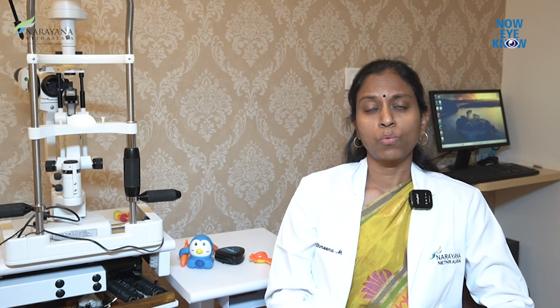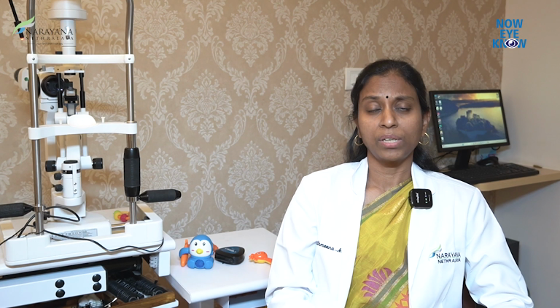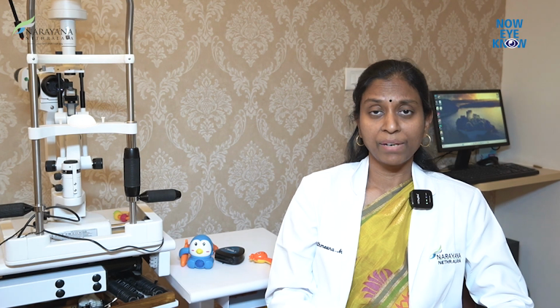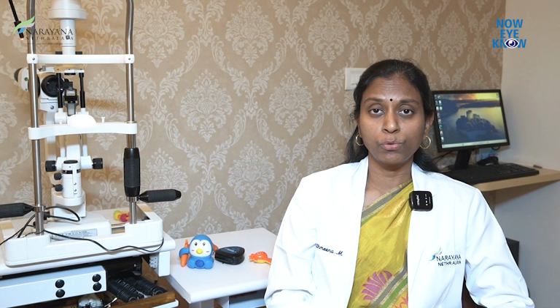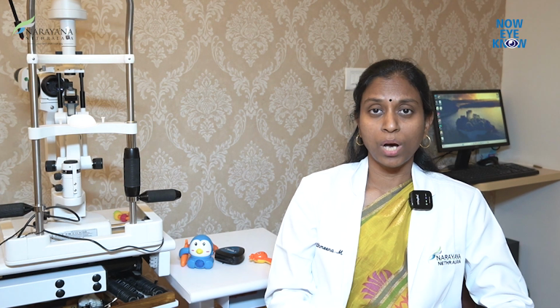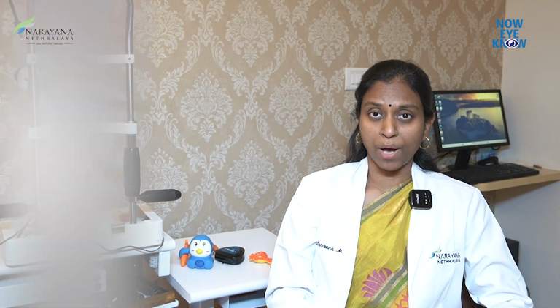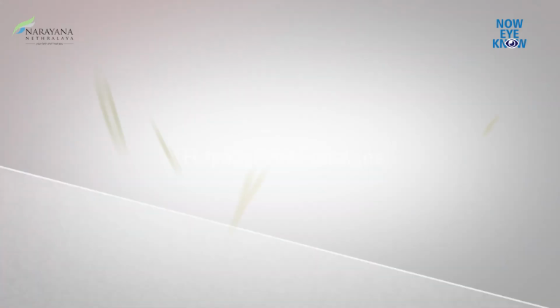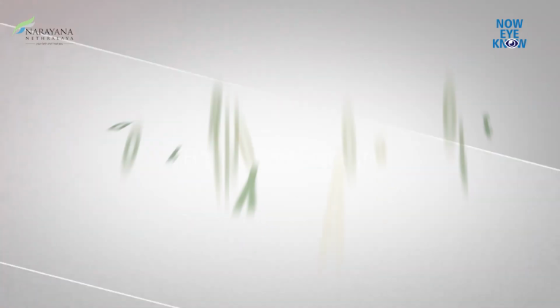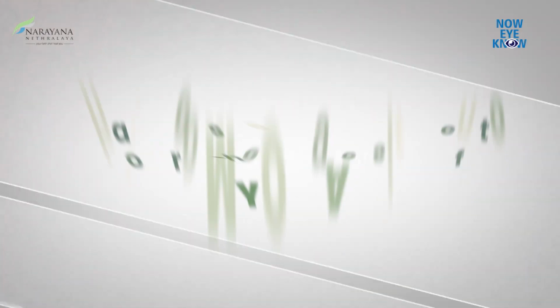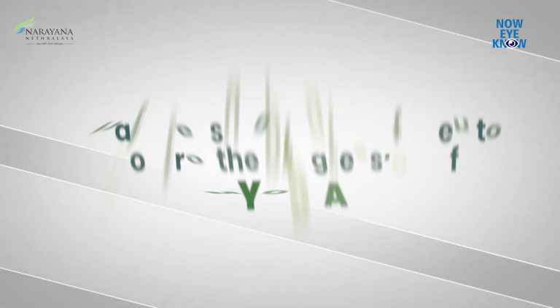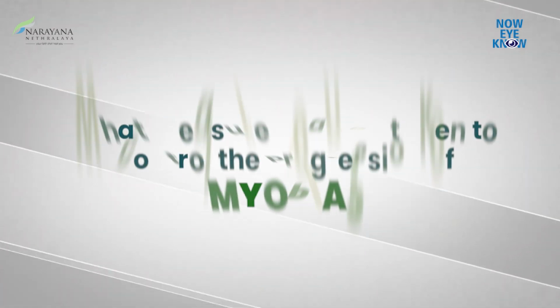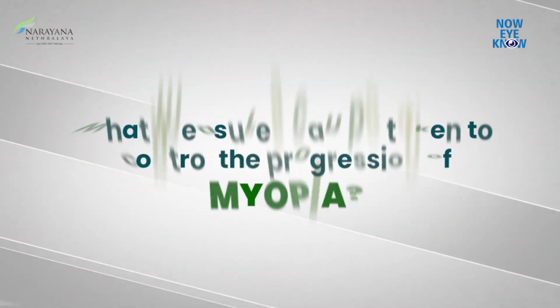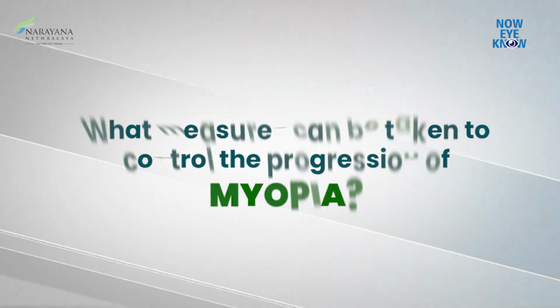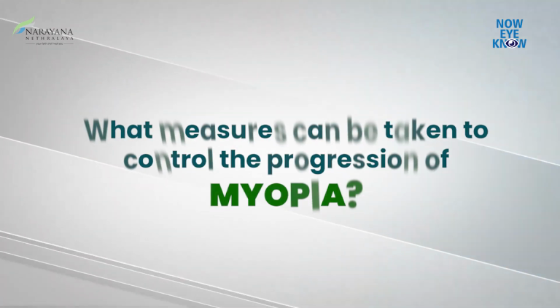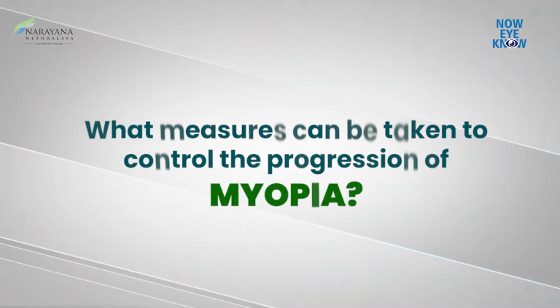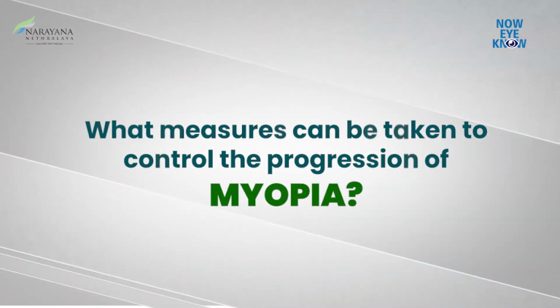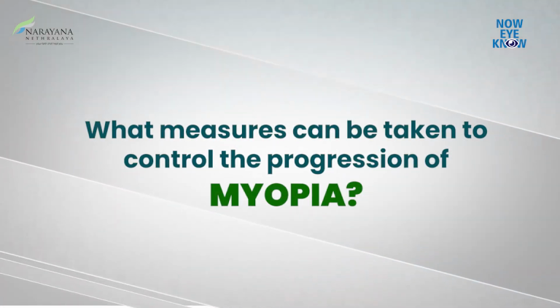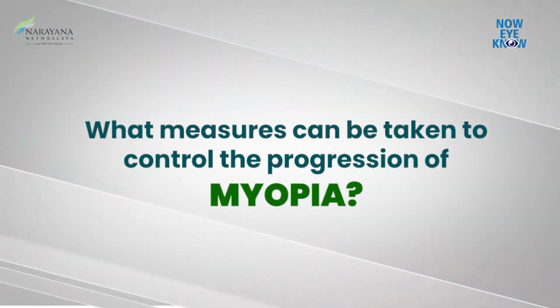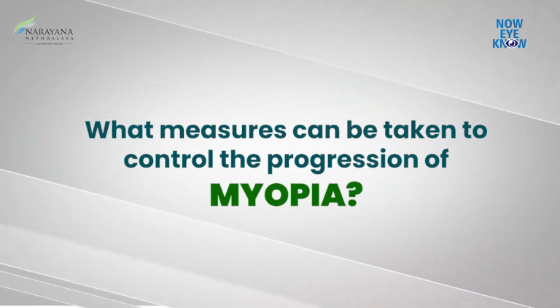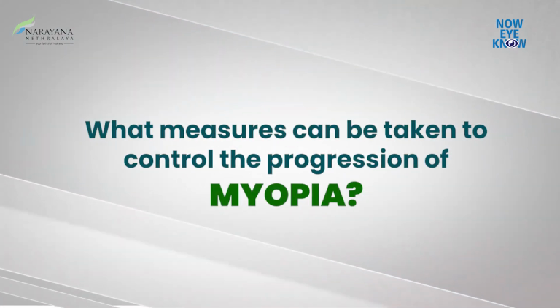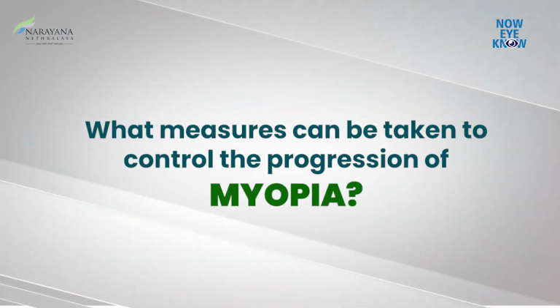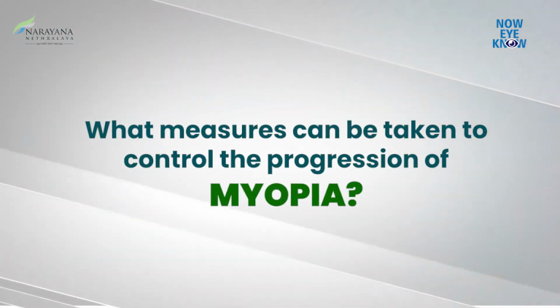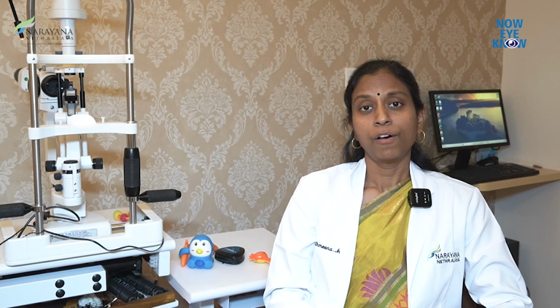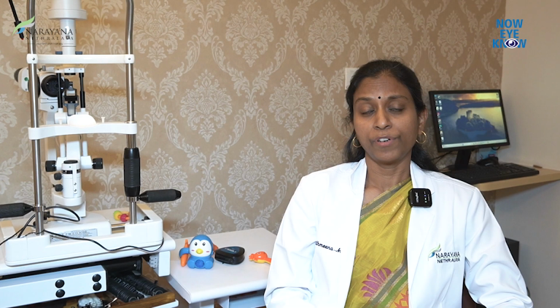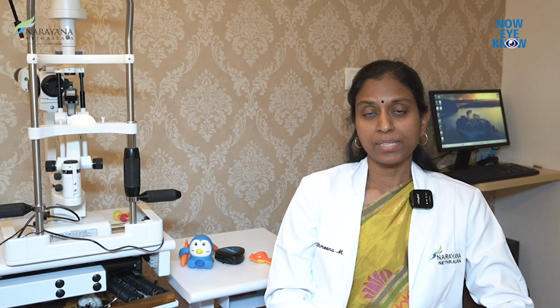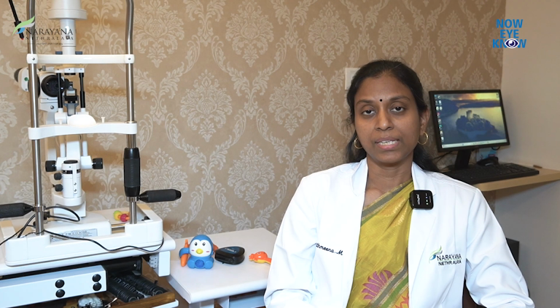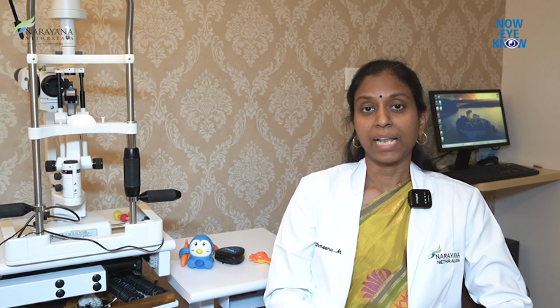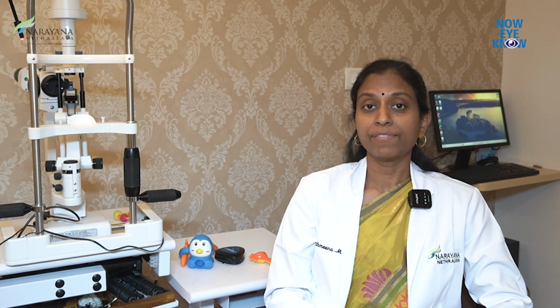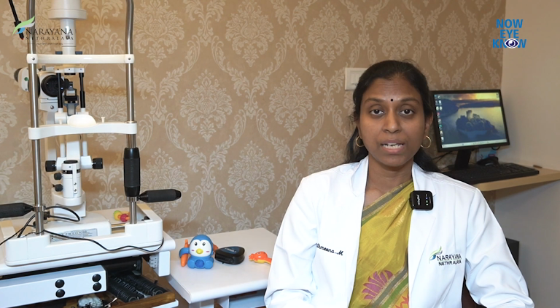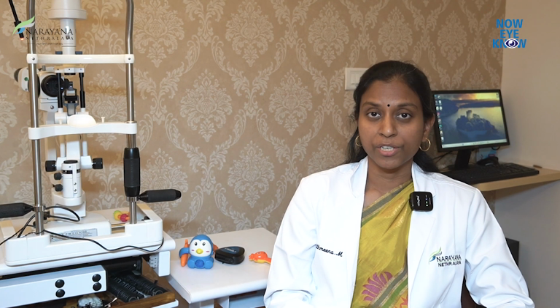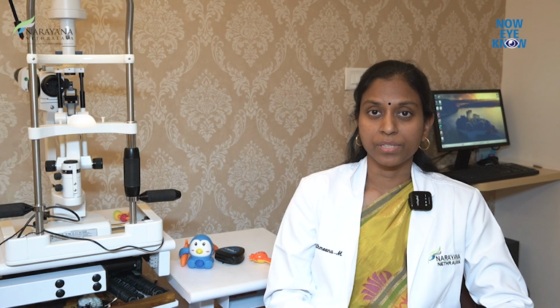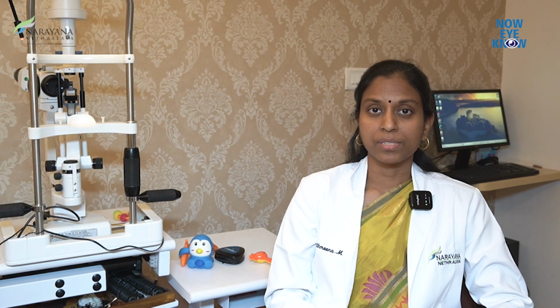So what can we do about it? What are the measures to control myopia progression? First, the lifestyle measures.